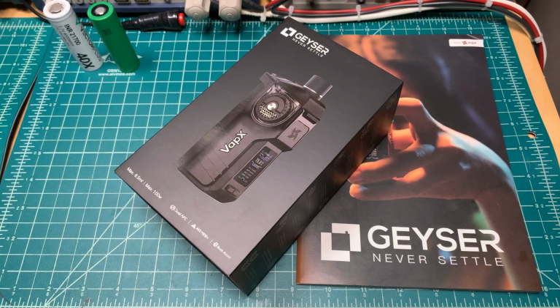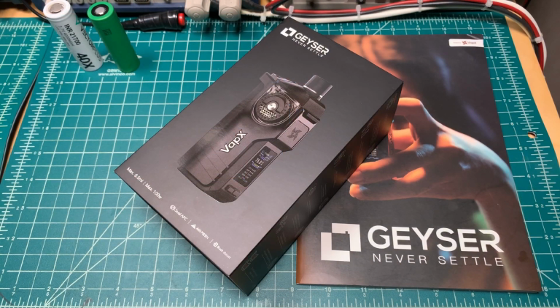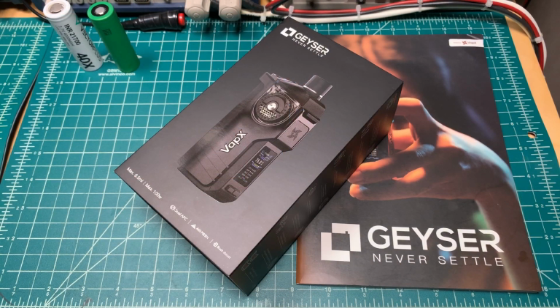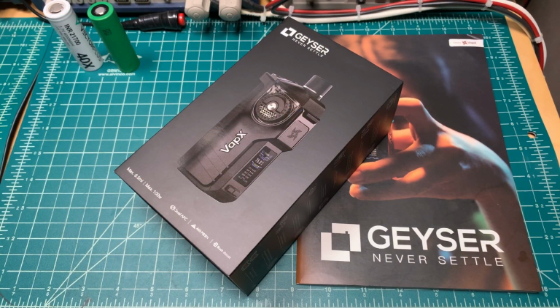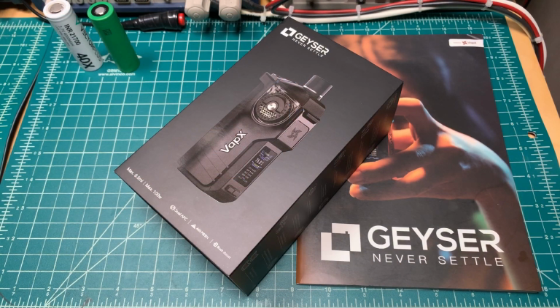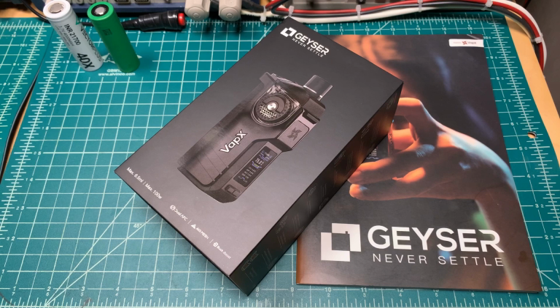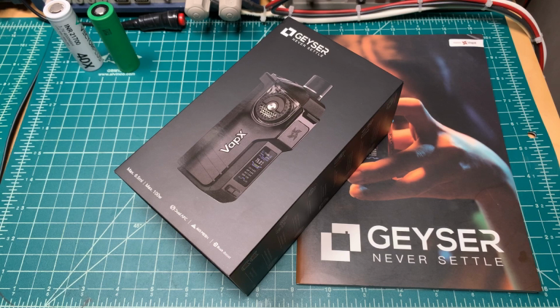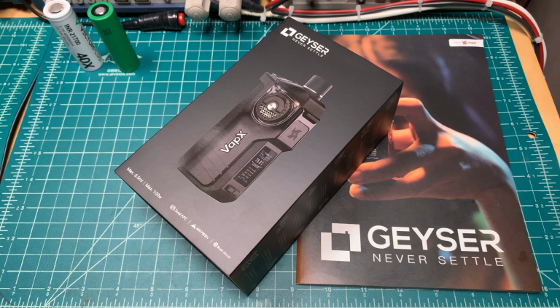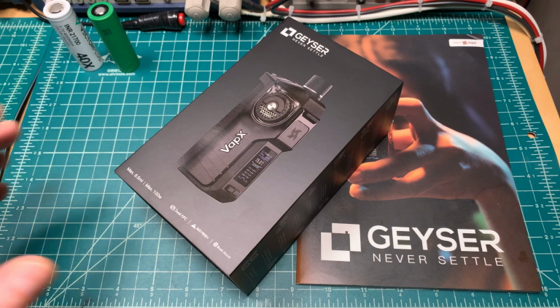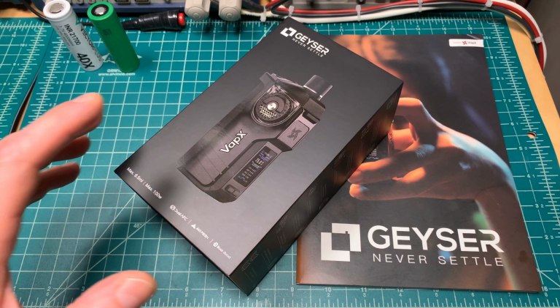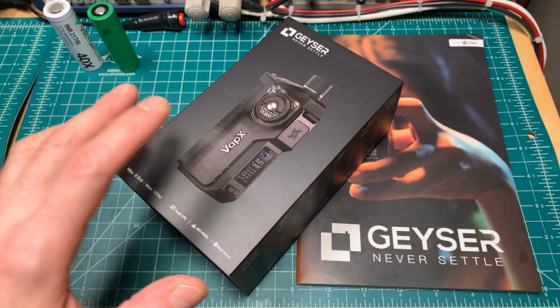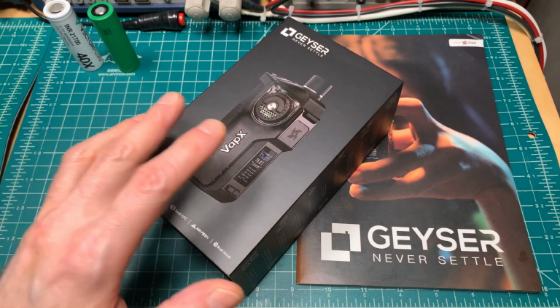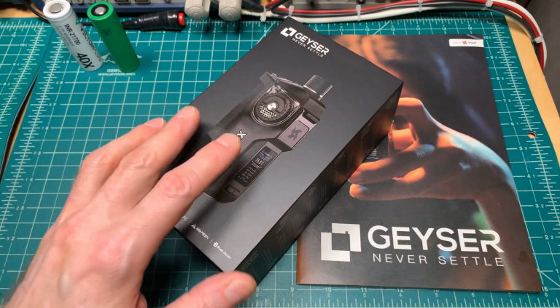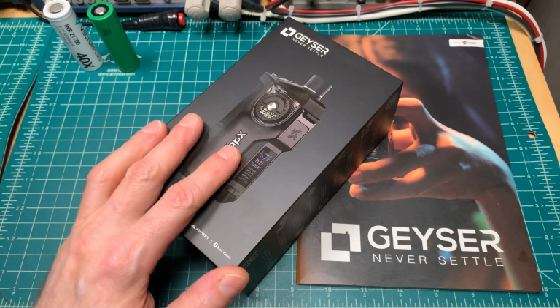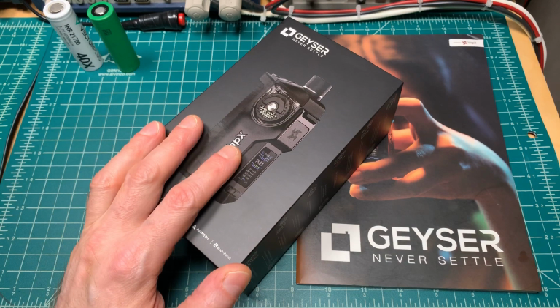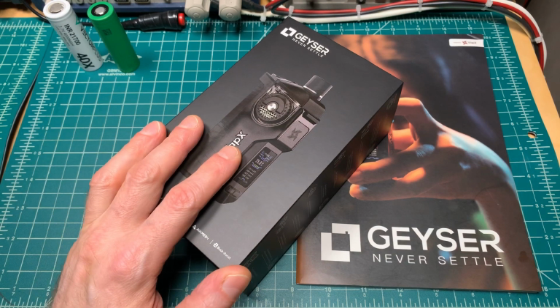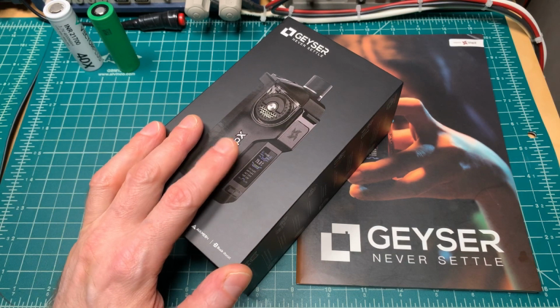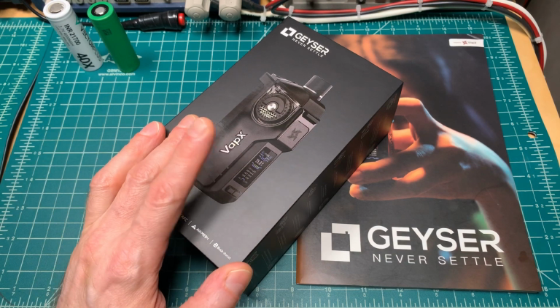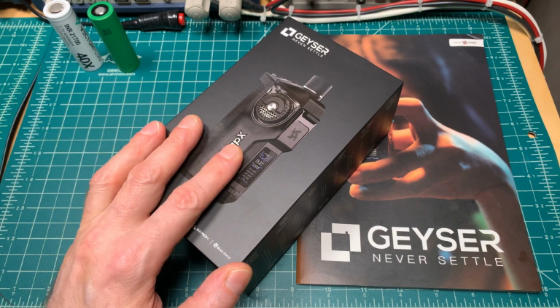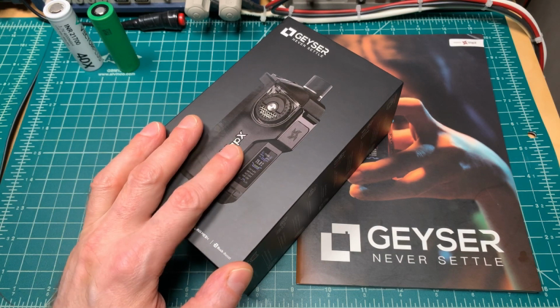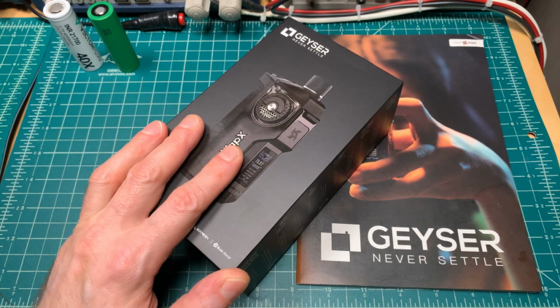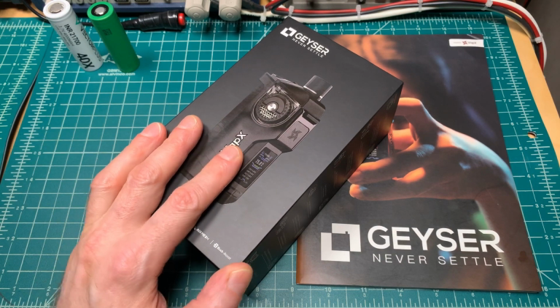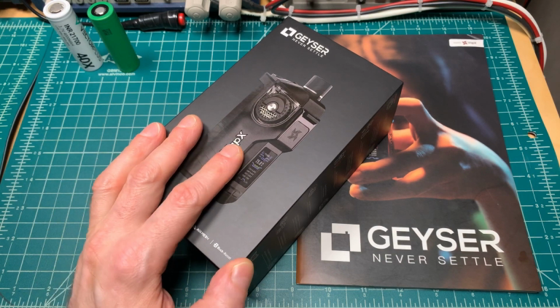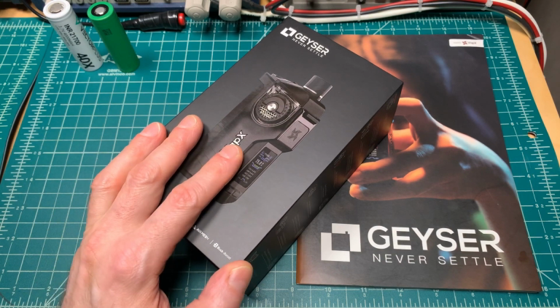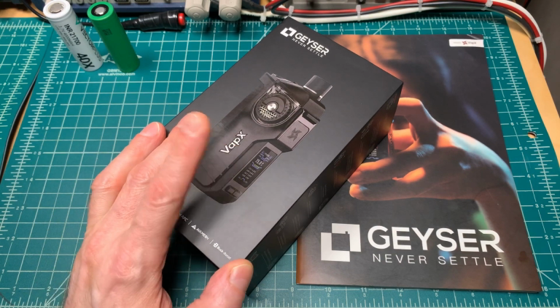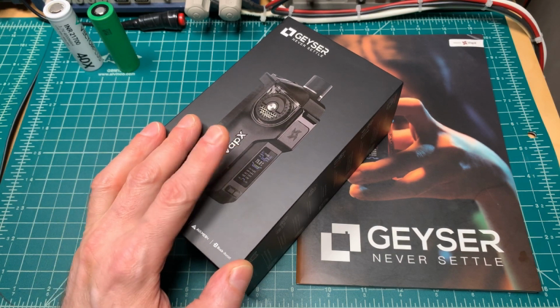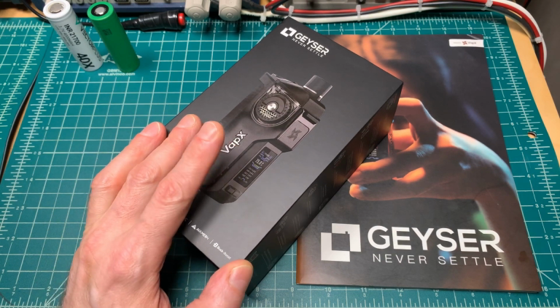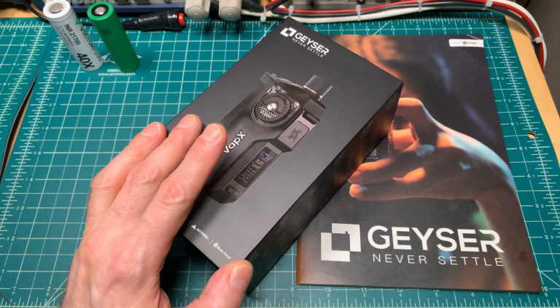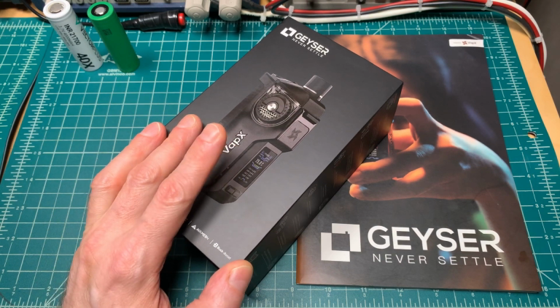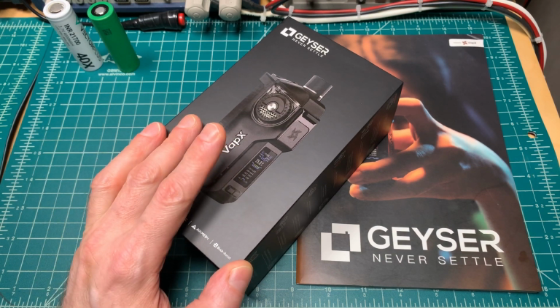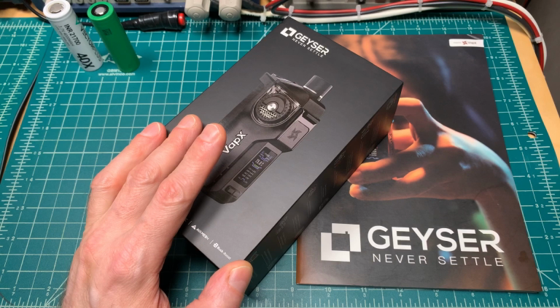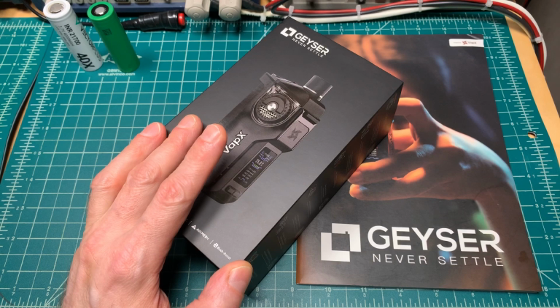This is just a quick heads-up video for those buying the VapEx Geyser. You might have seen reviews for this kit — there are several of them out there already.